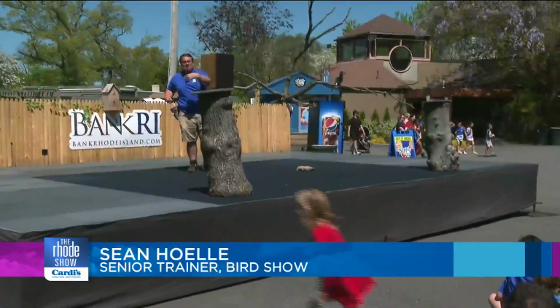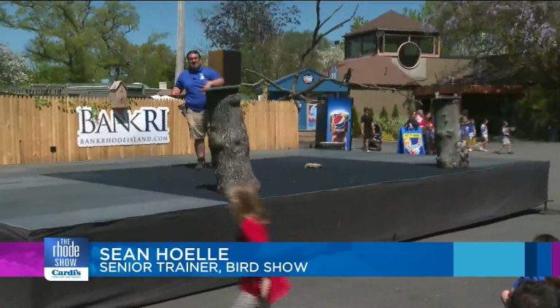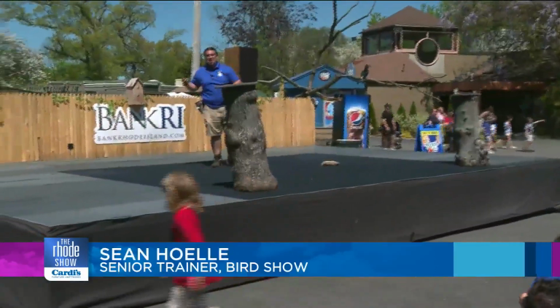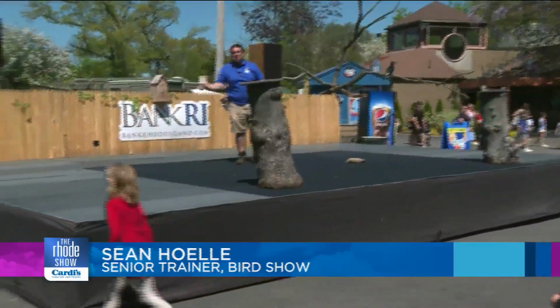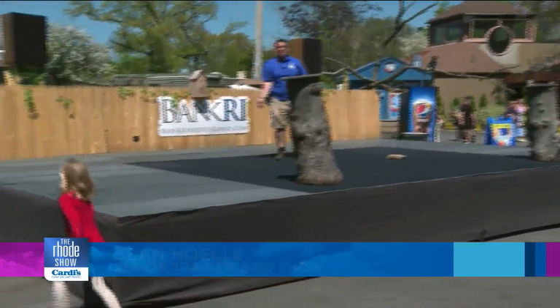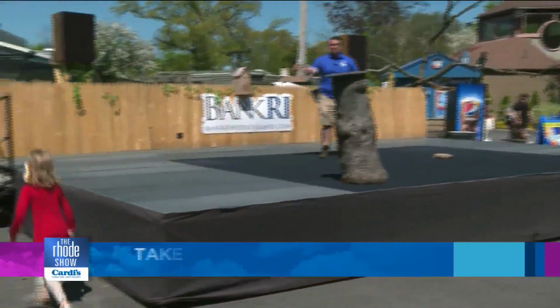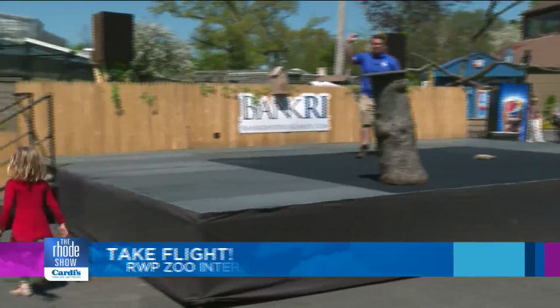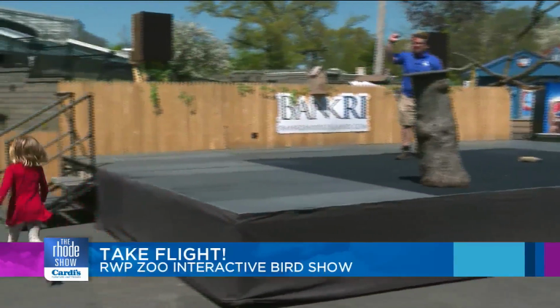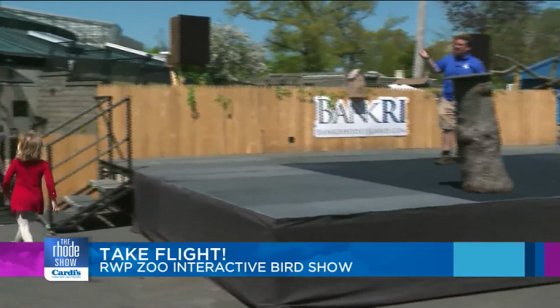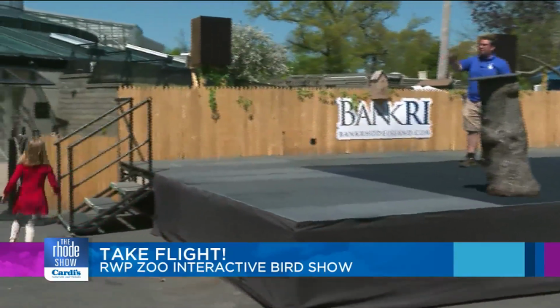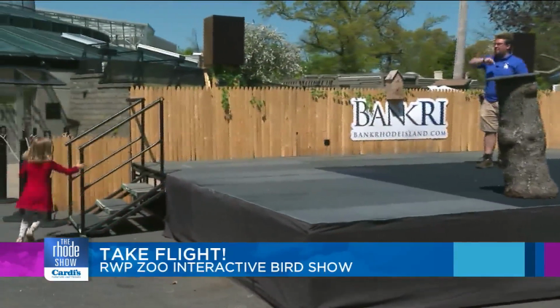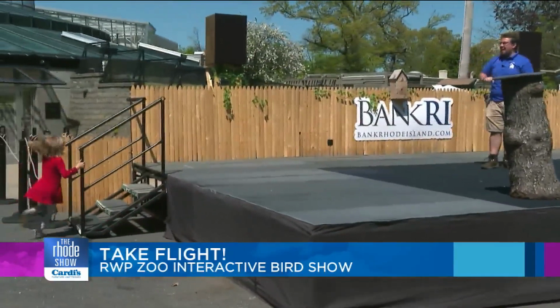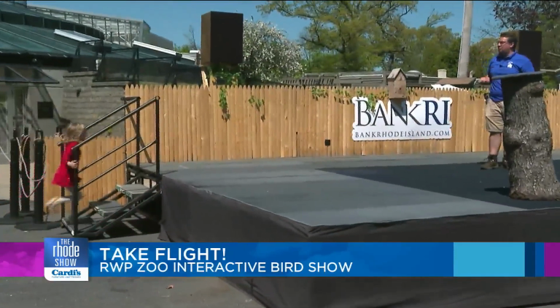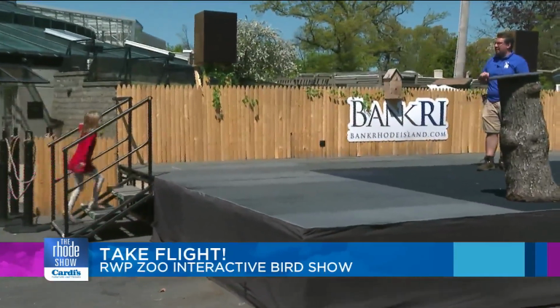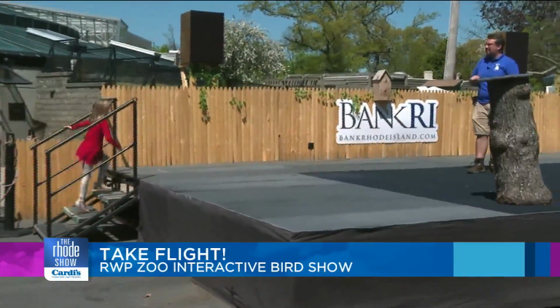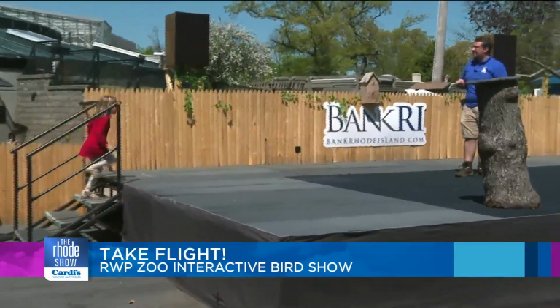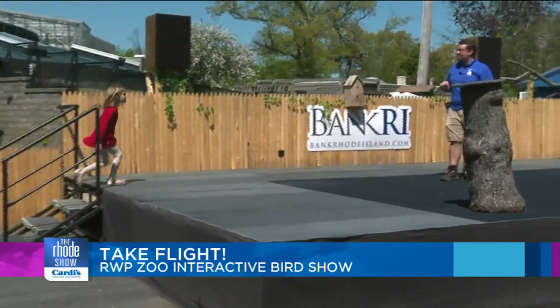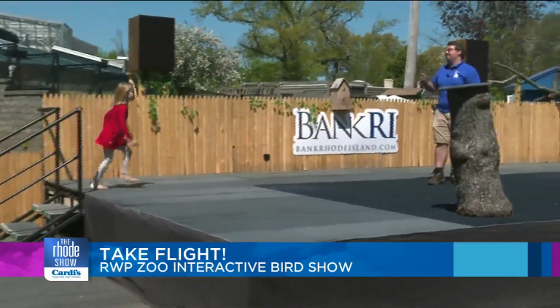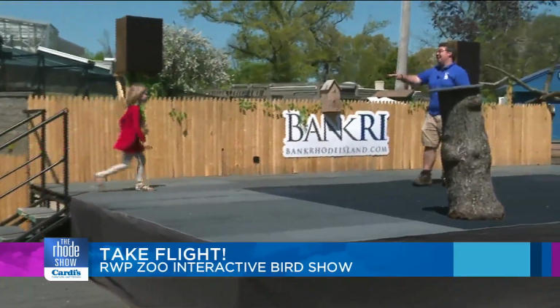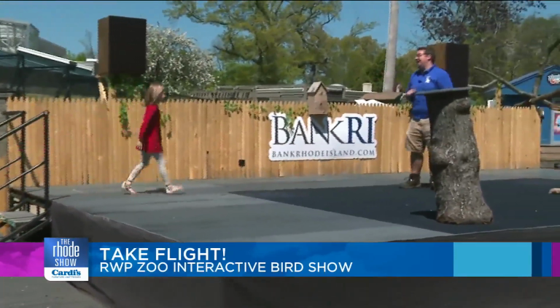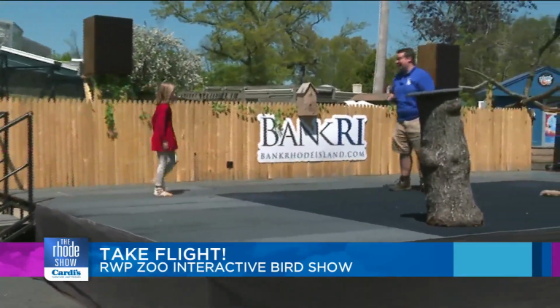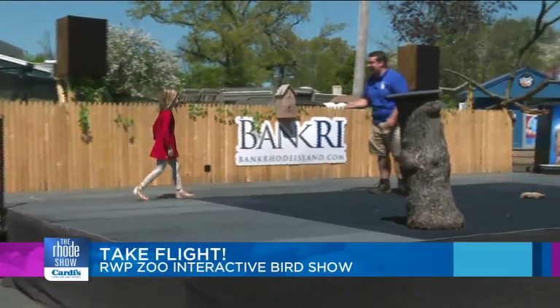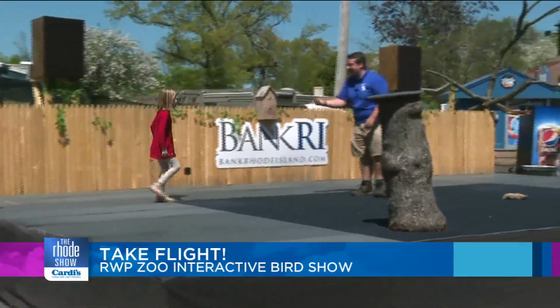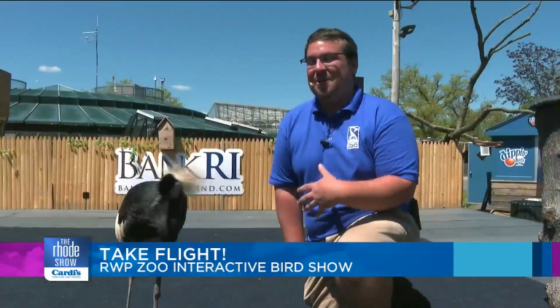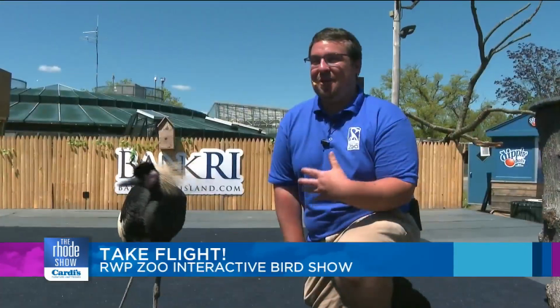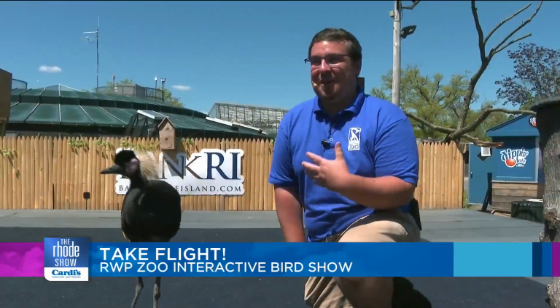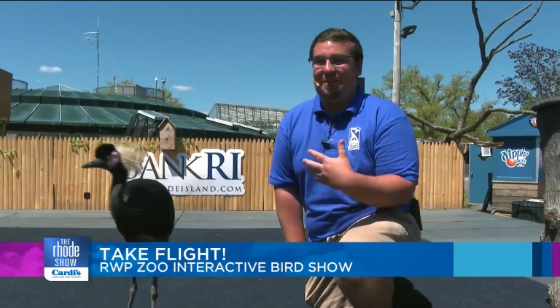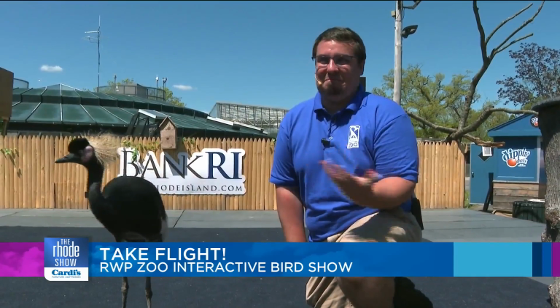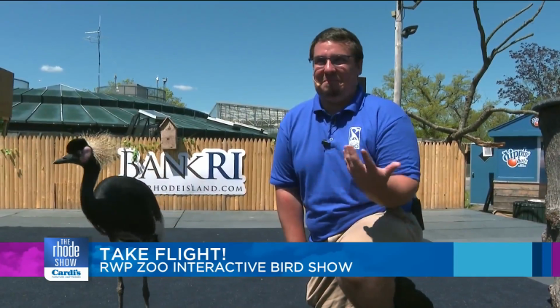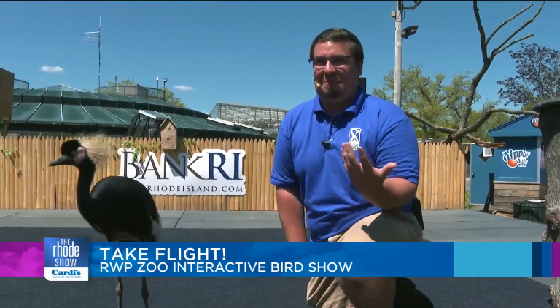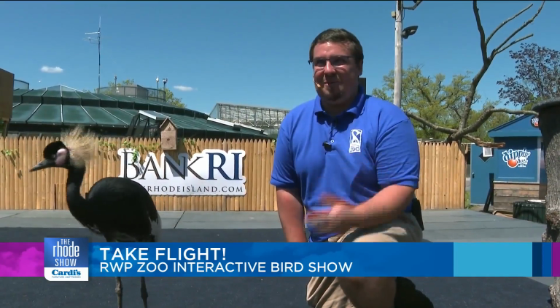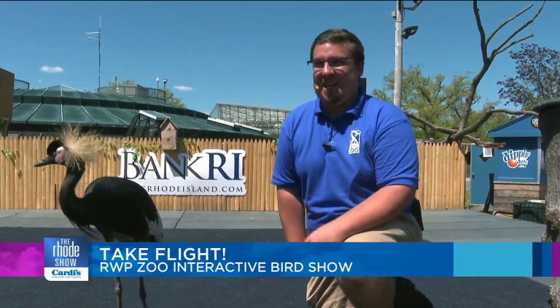Join me up here. I'll throw the grape in the air and you'll fly up and catch it. We have a chance to be able to come up here on stage, and we showcase probably about 10 different species or so throughout our shows.